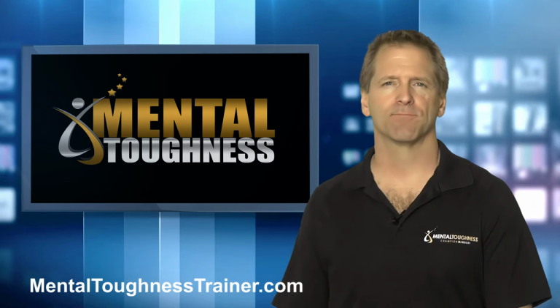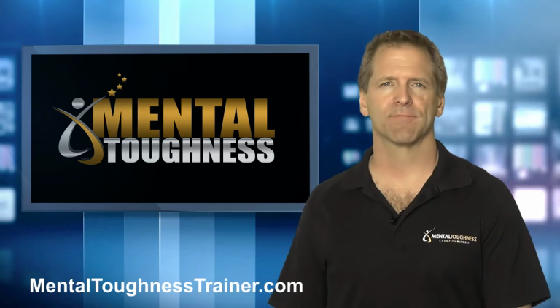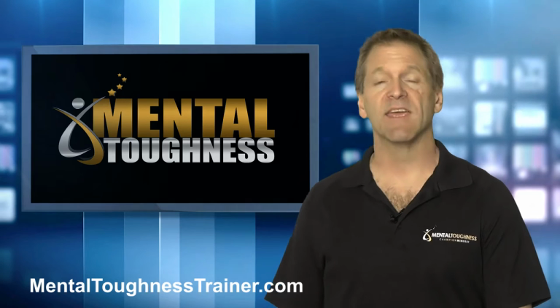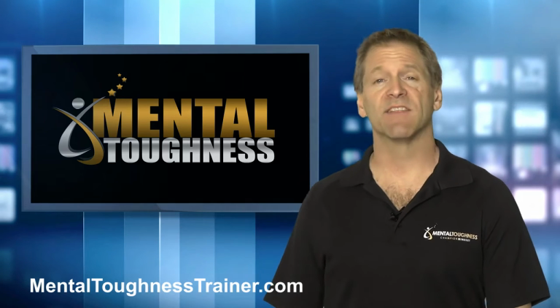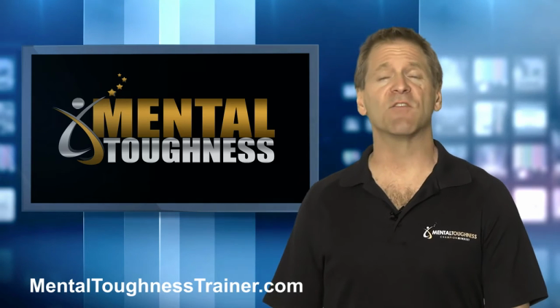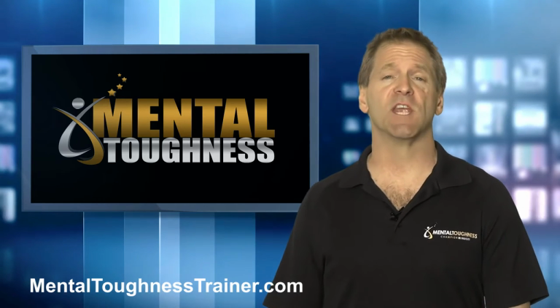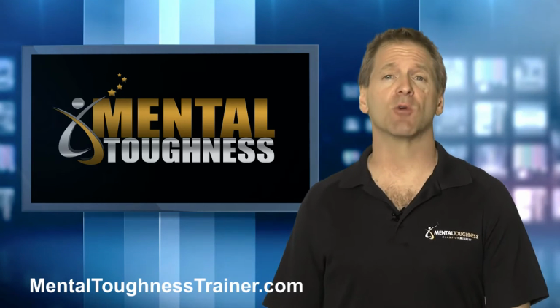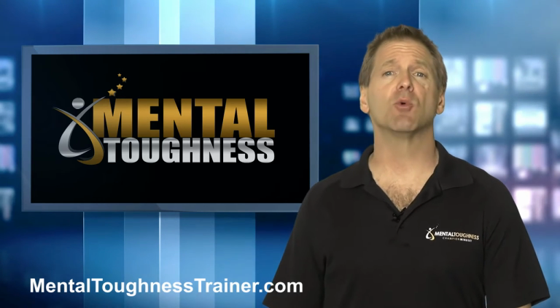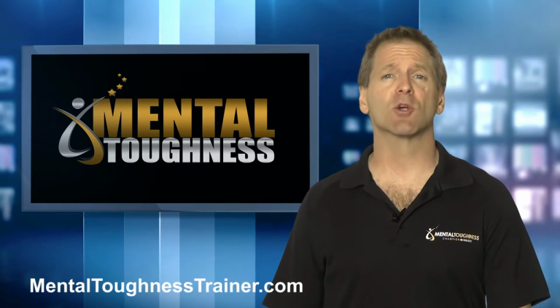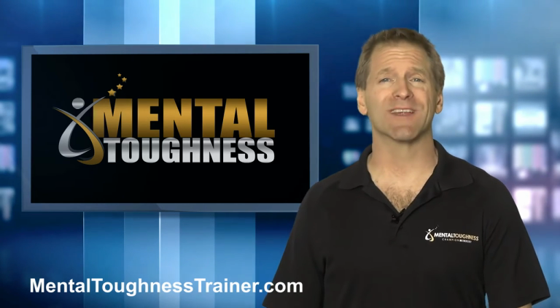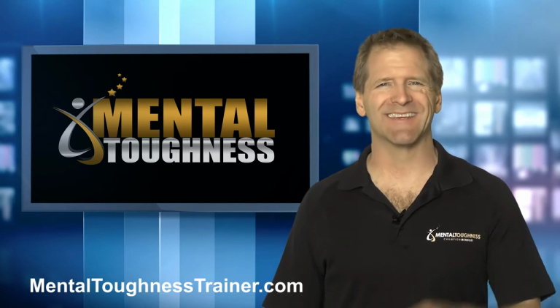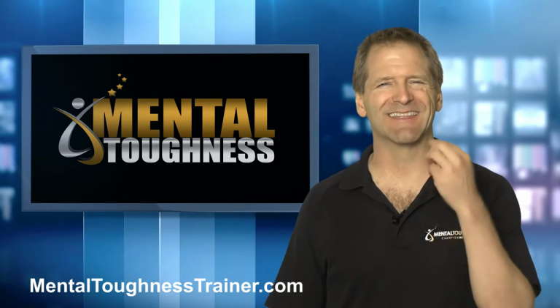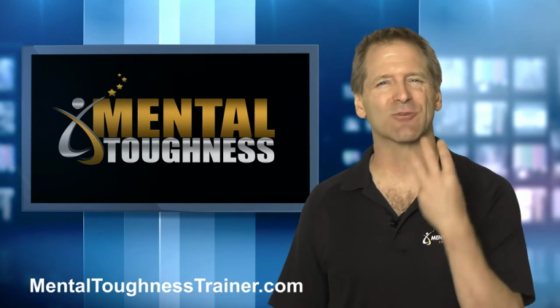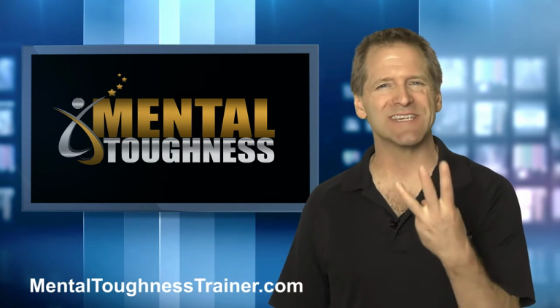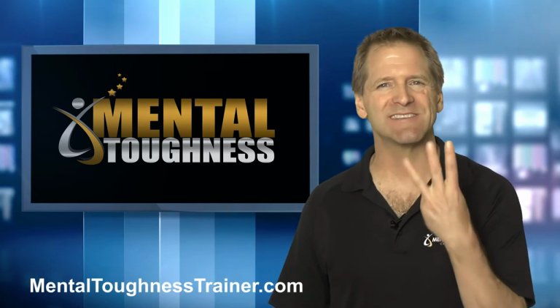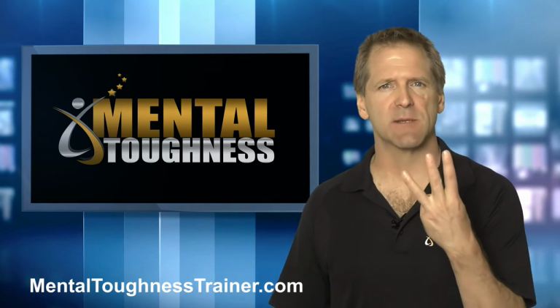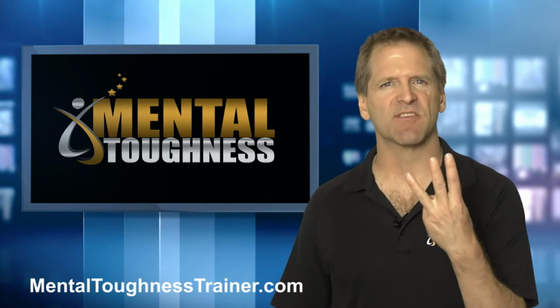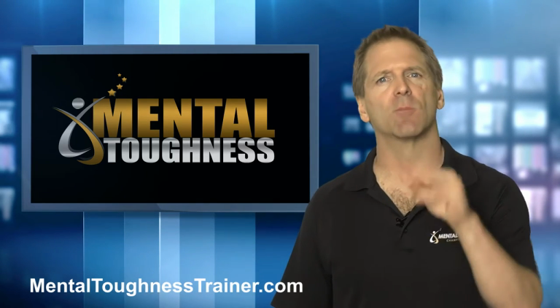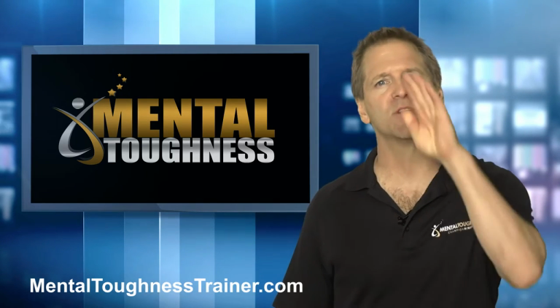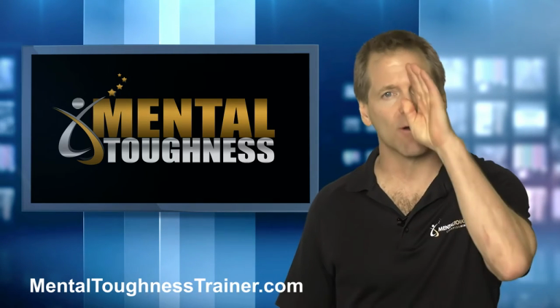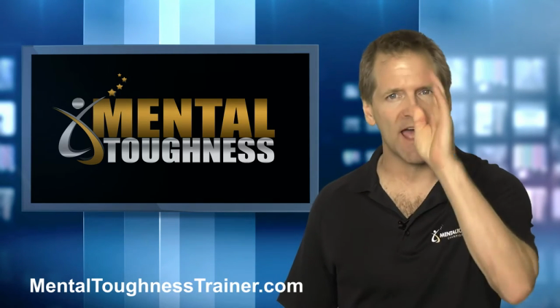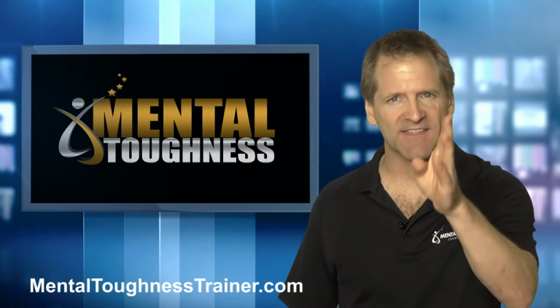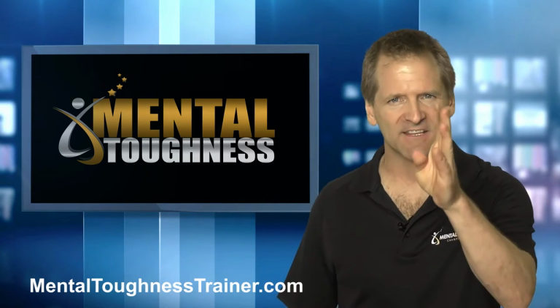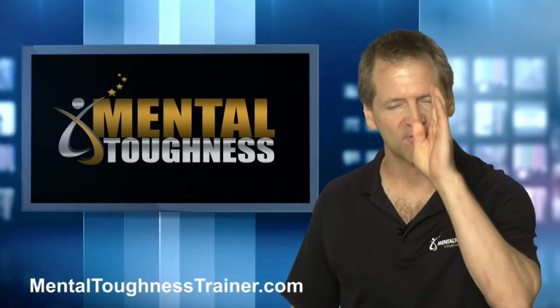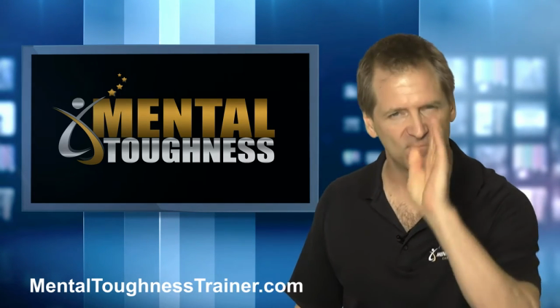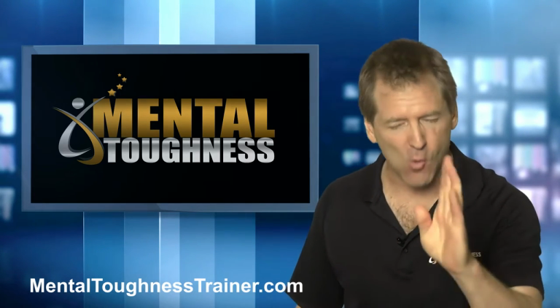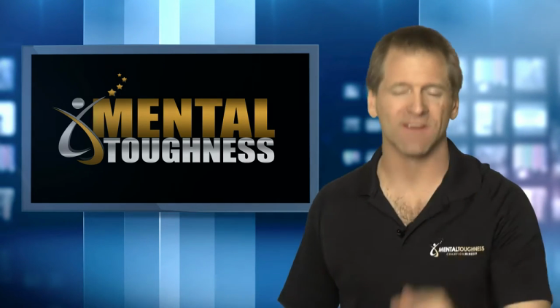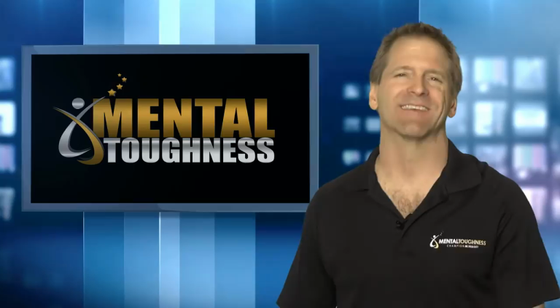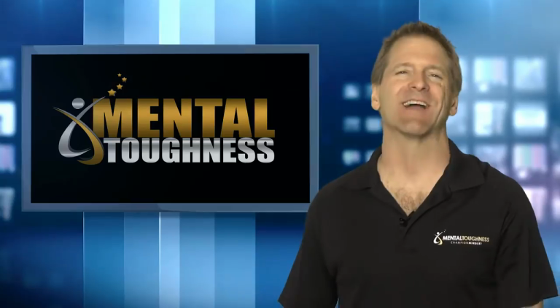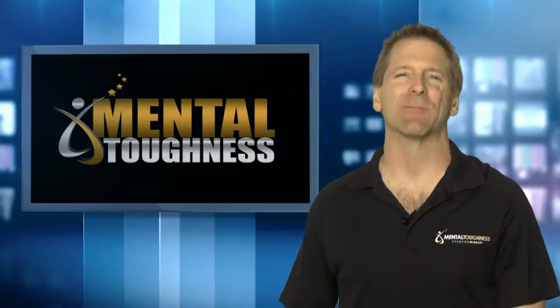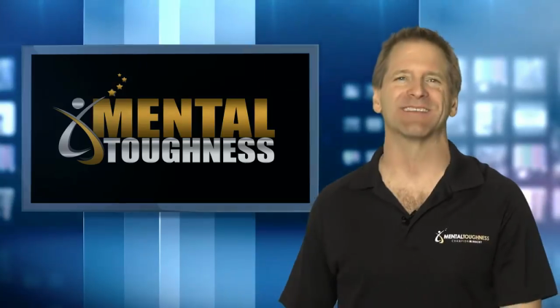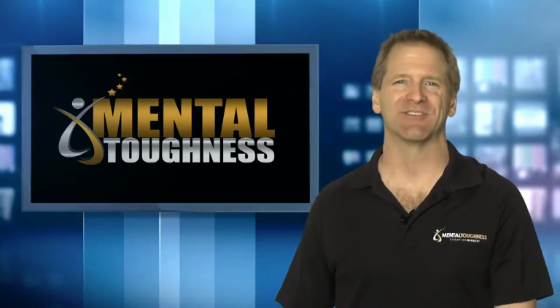In this video, you are going to get three tips to help your athletes focus in competition.